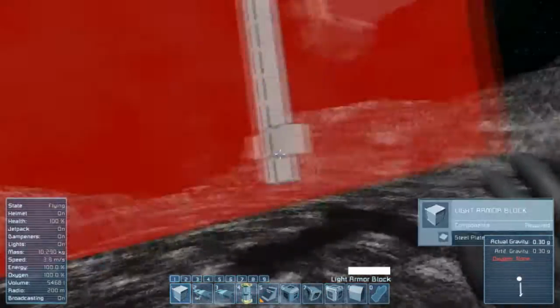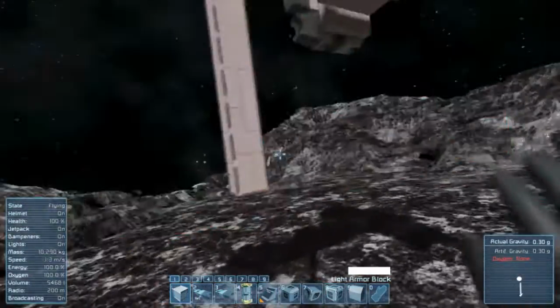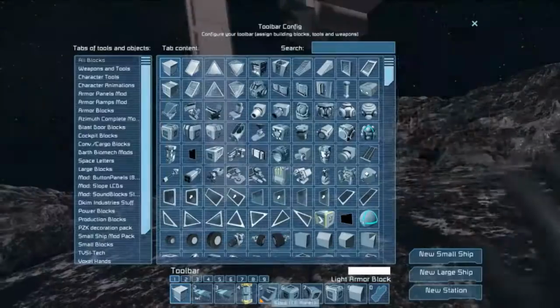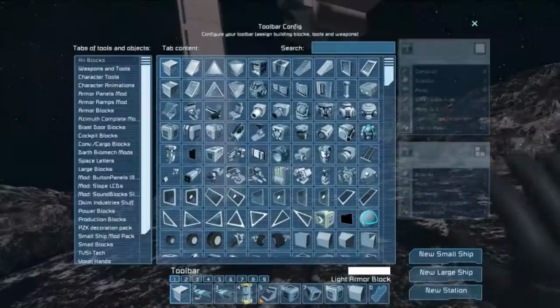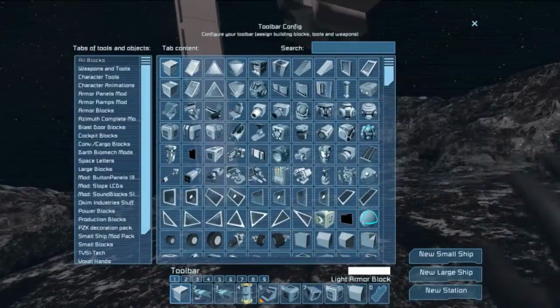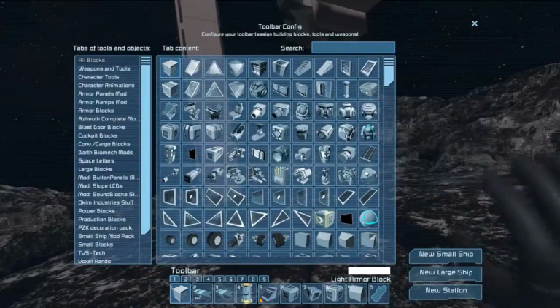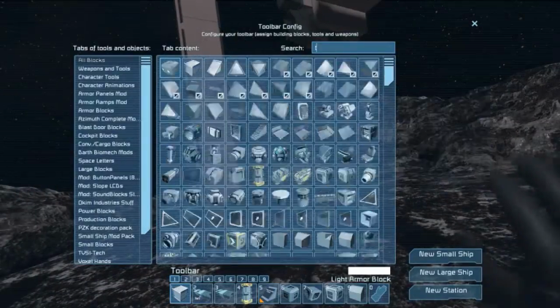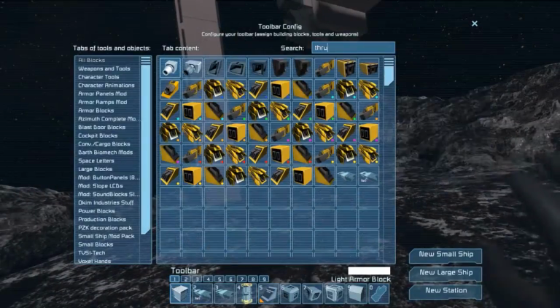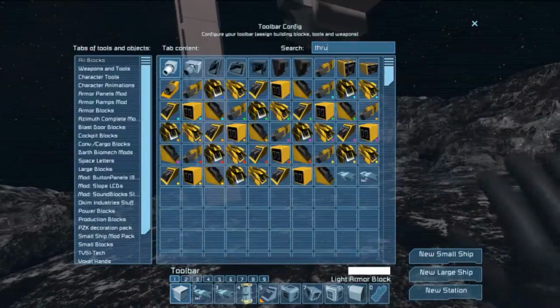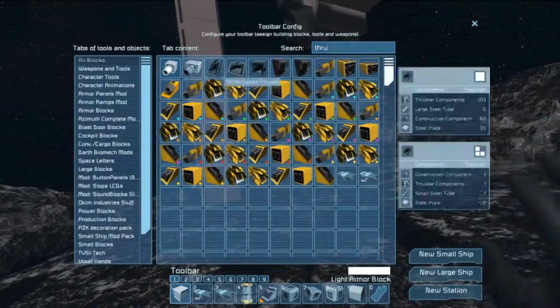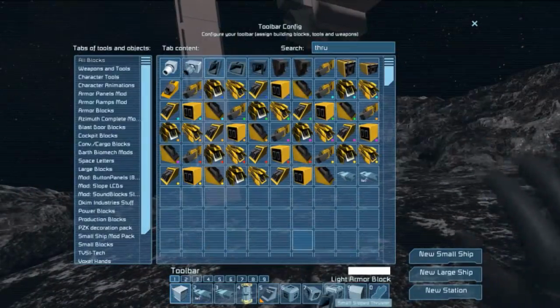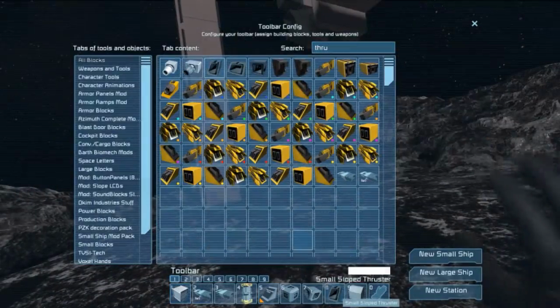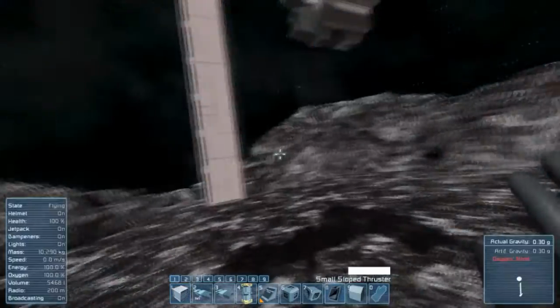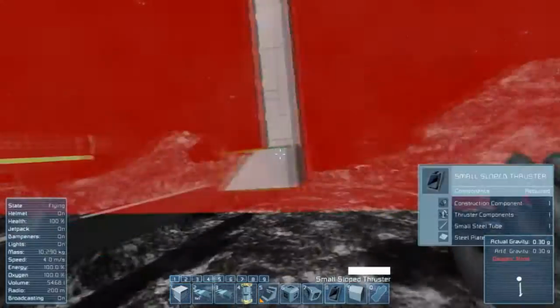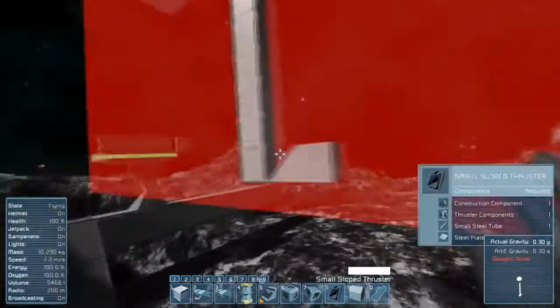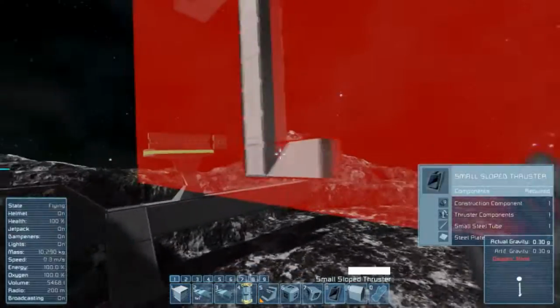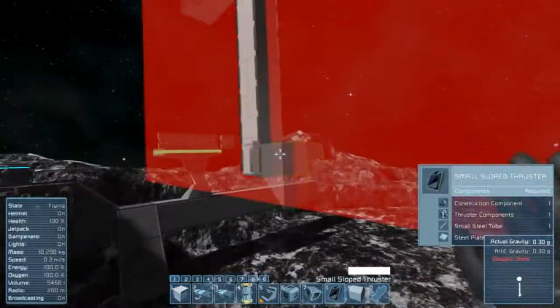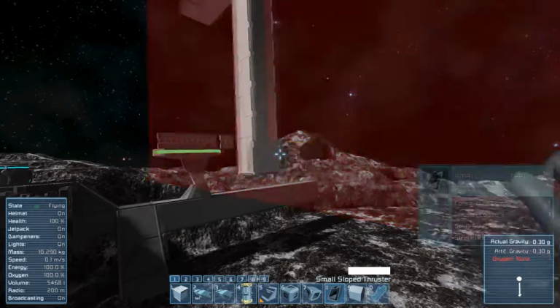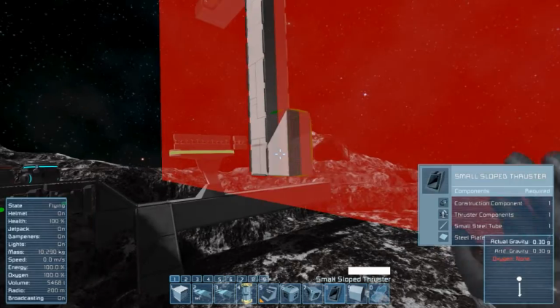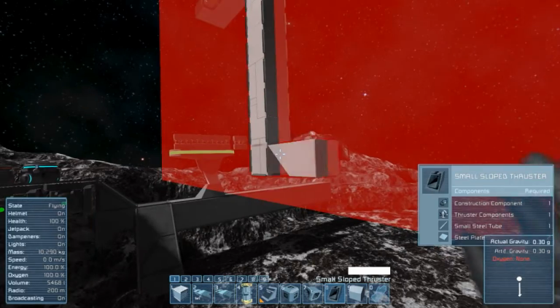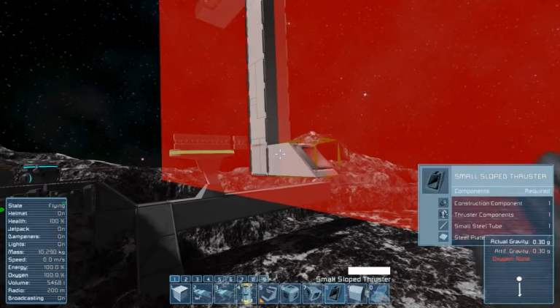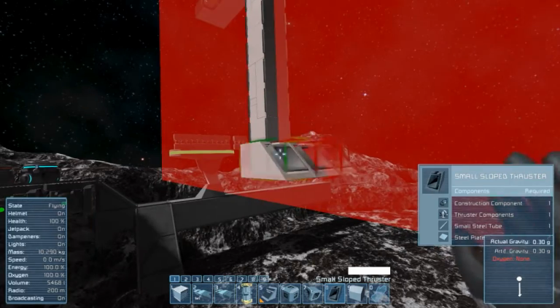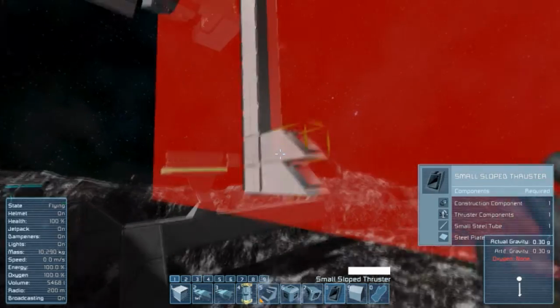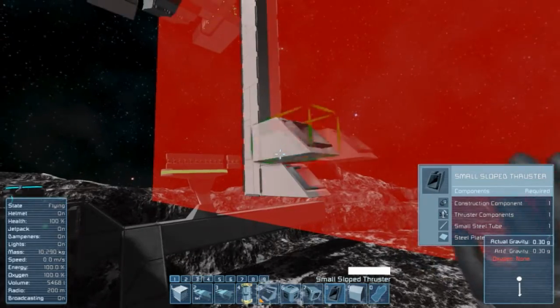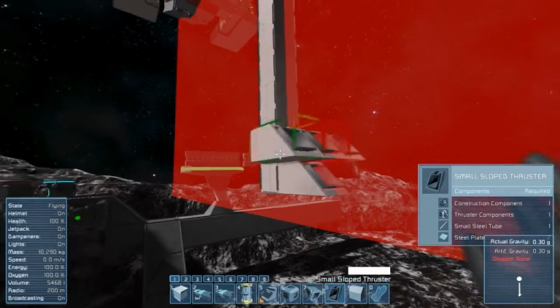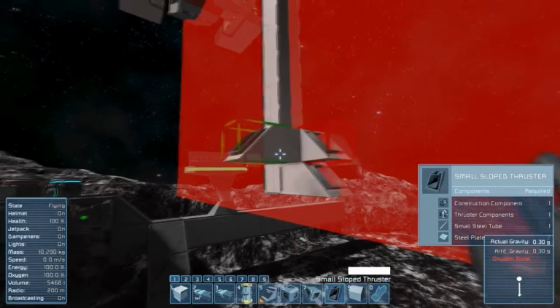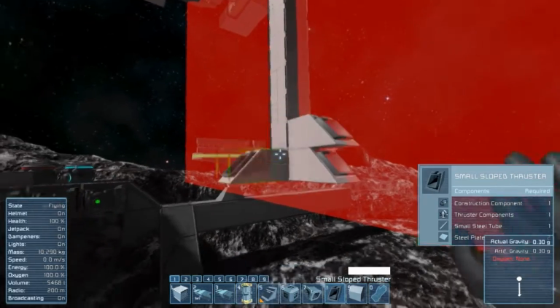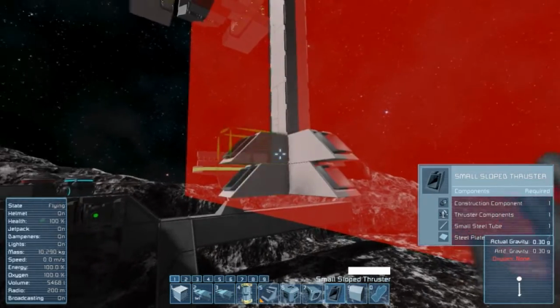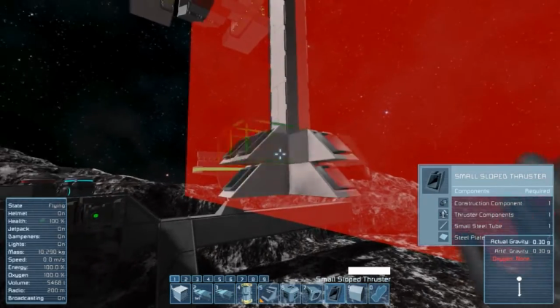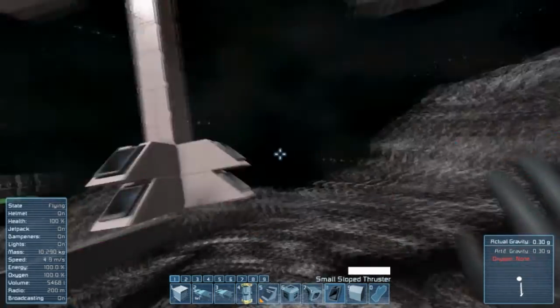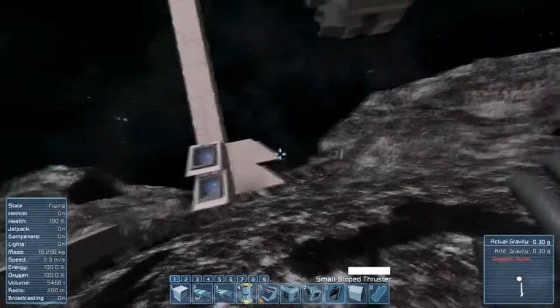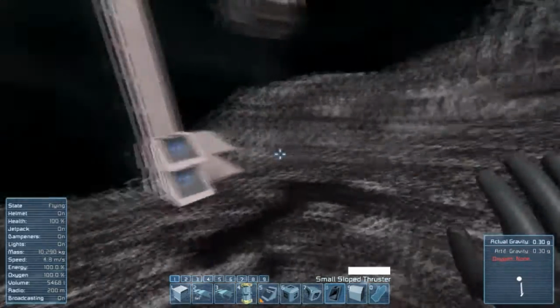To prevent the ship from floating away, we place a long line of blocks and attach thrusters for all directions we have deleted.